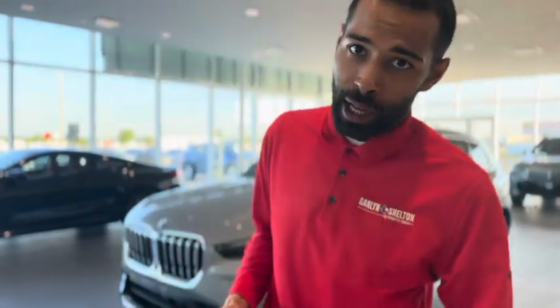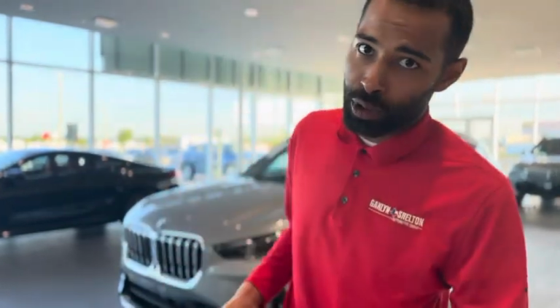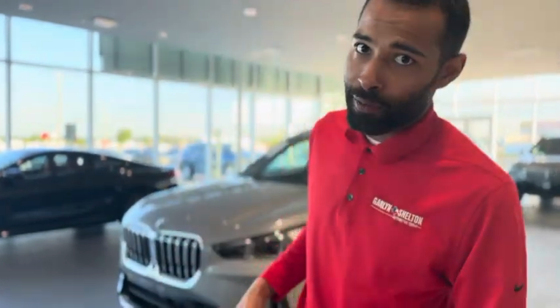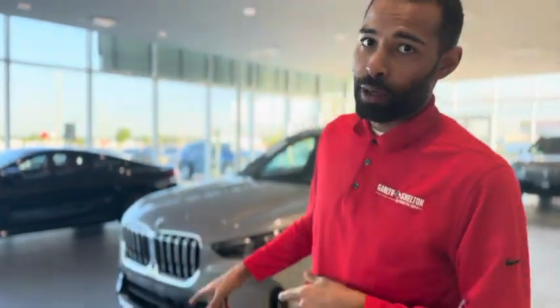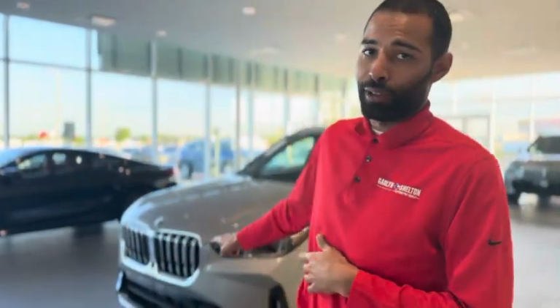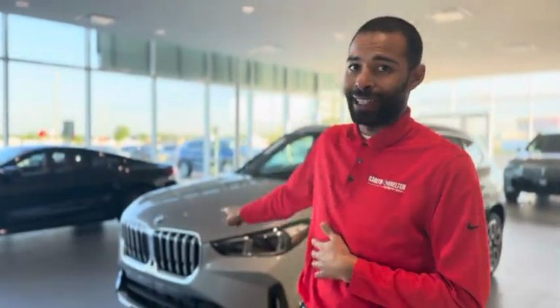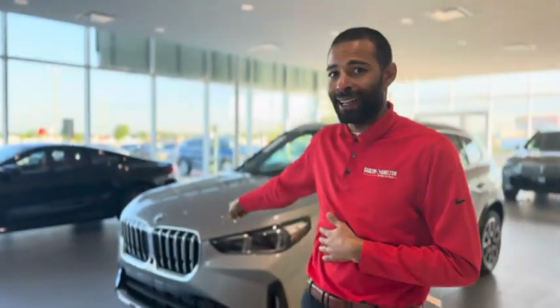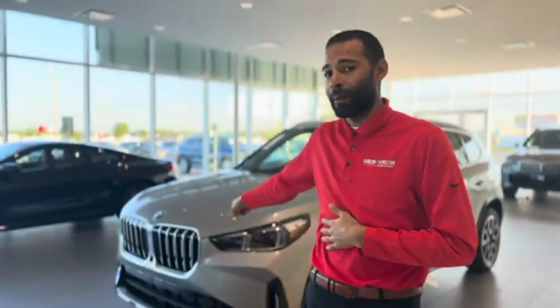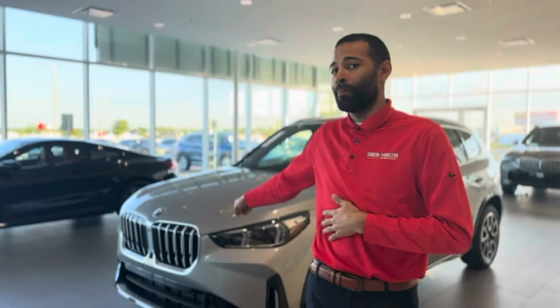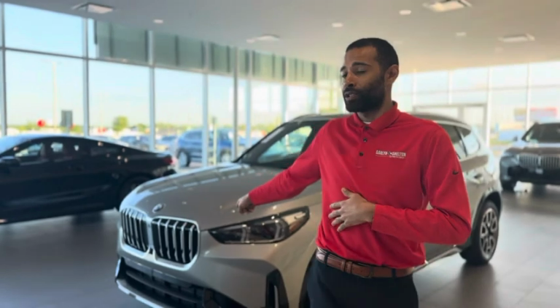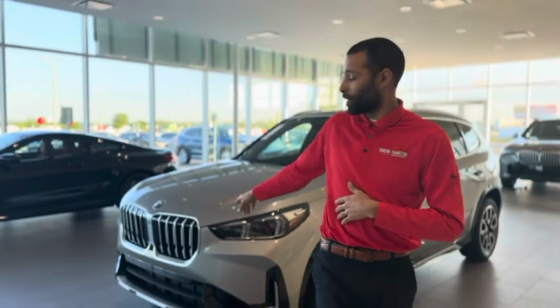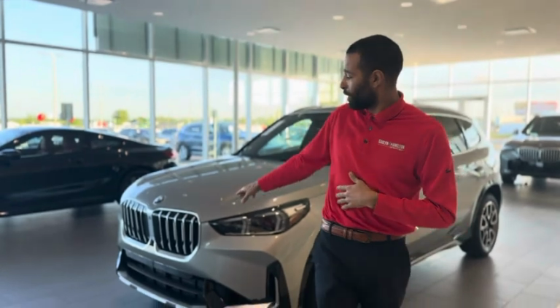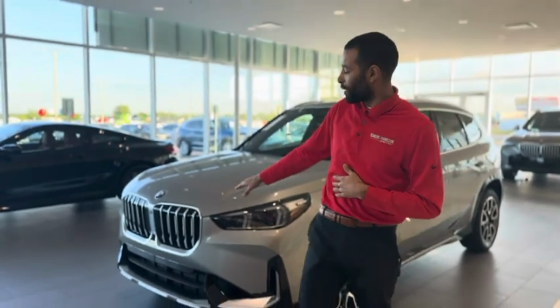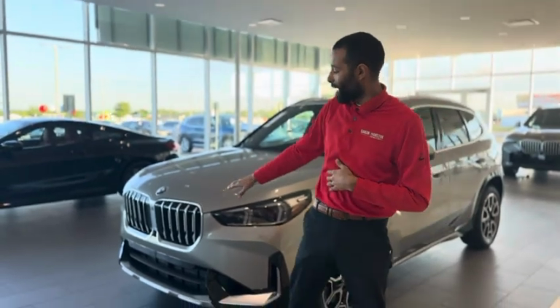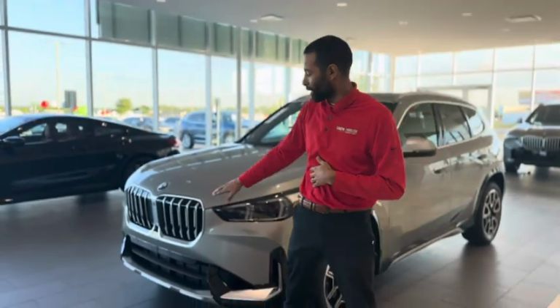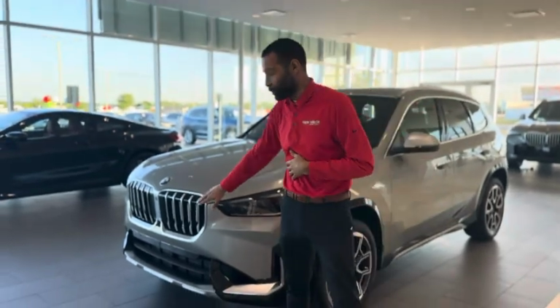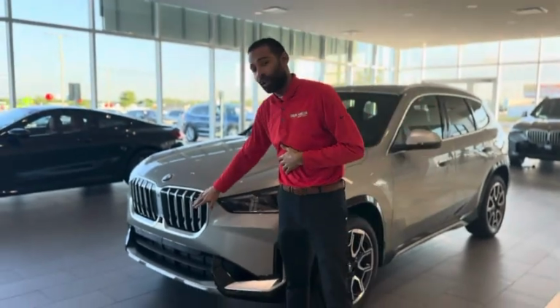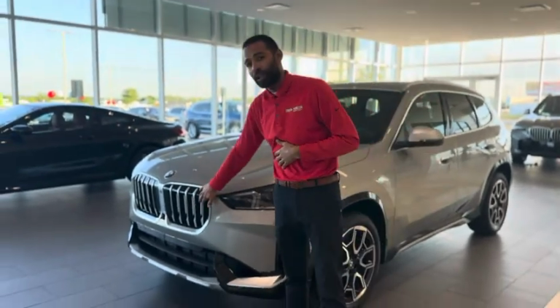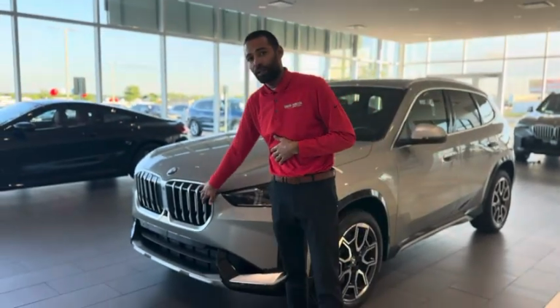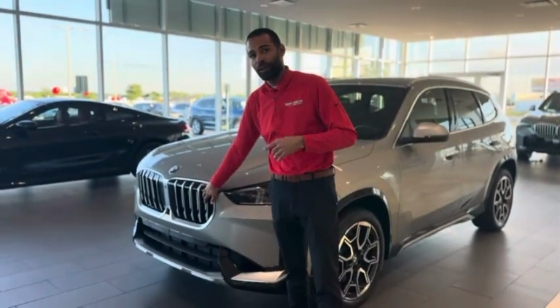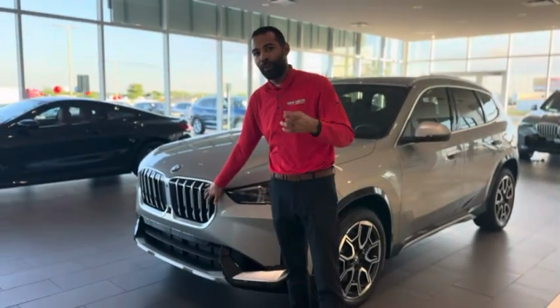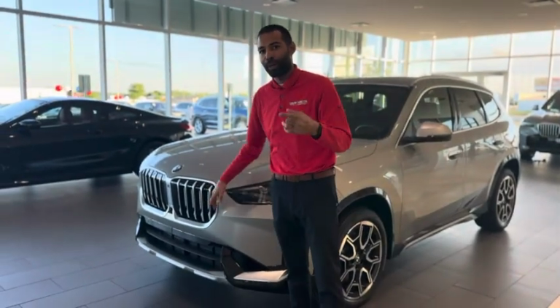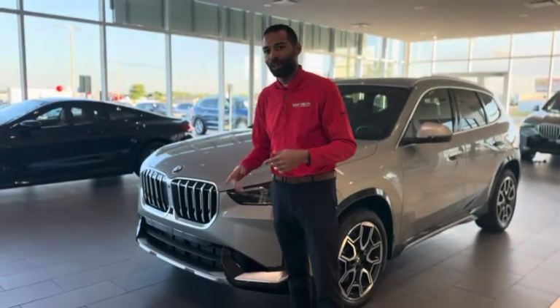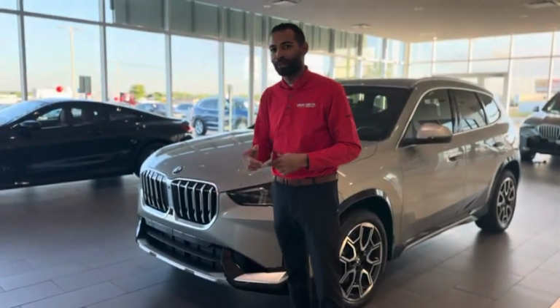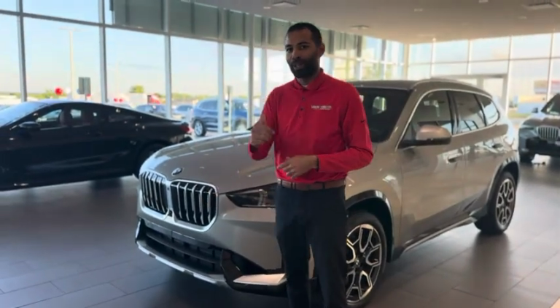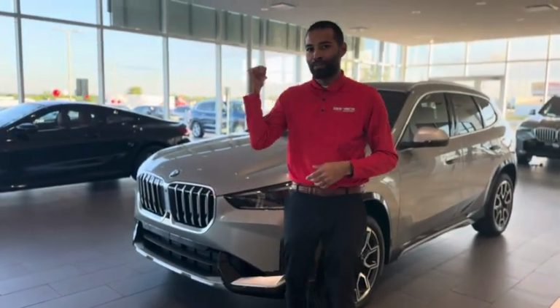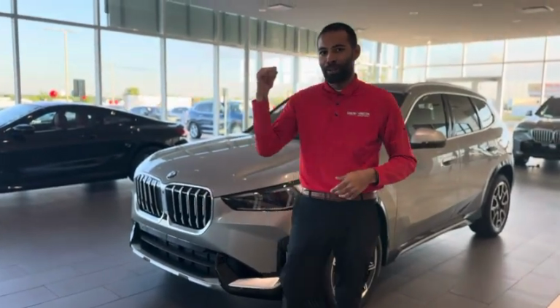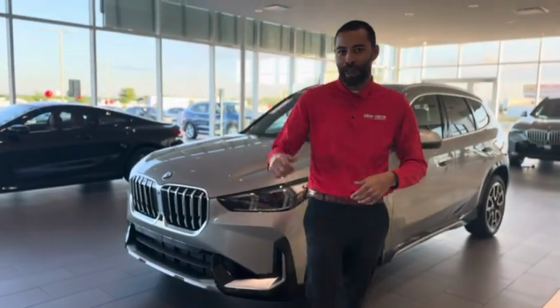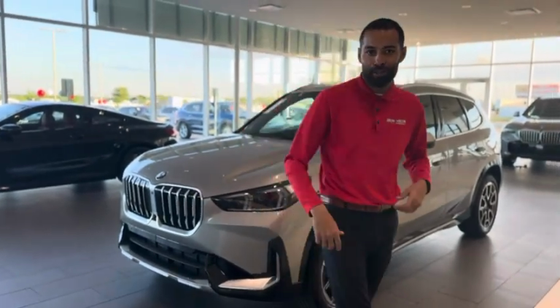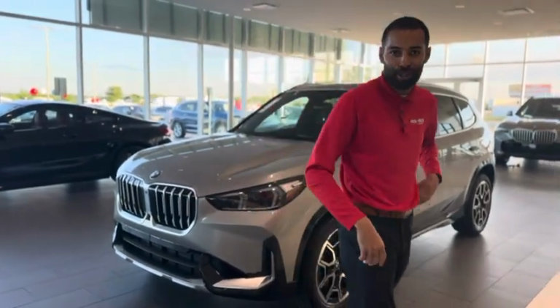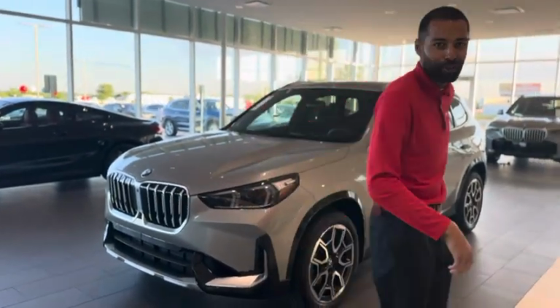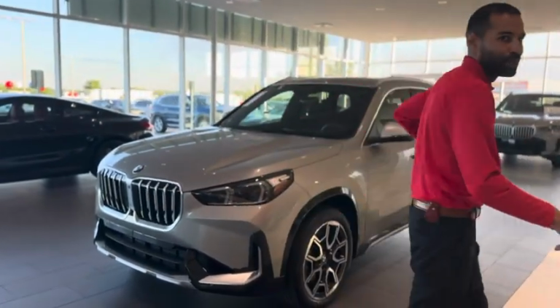And how do we drive eco-friendly? Not mentioning the Active Shutter Kidney Grill — I'm going to talk about something else. Meet me on the passenger side real quick.